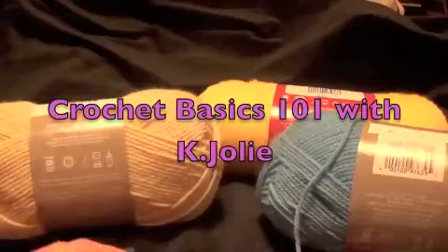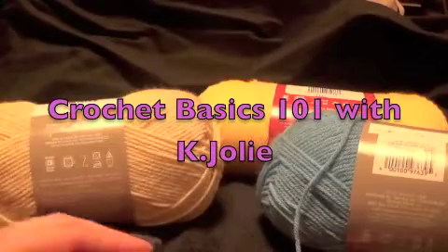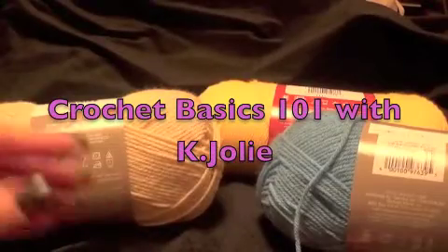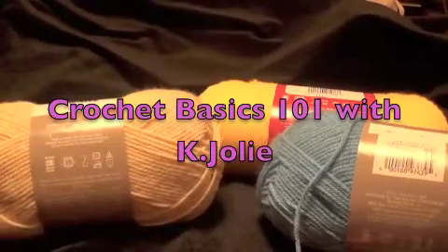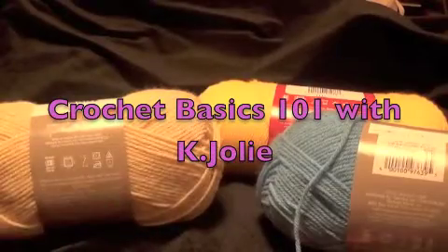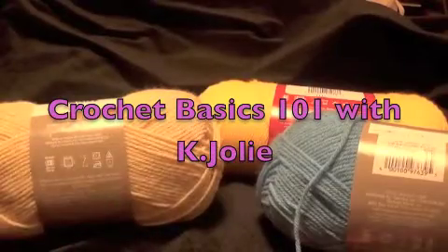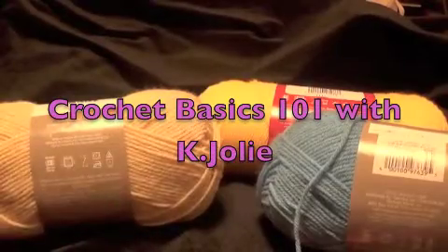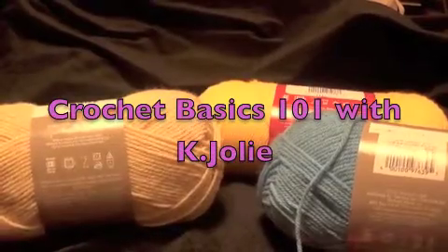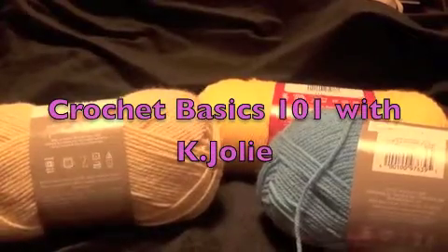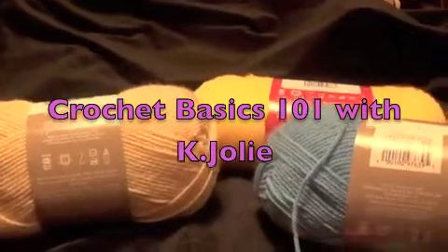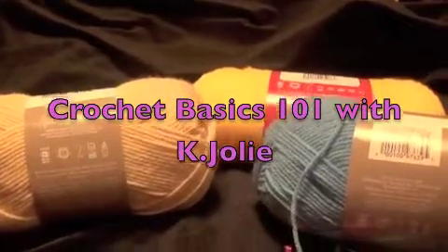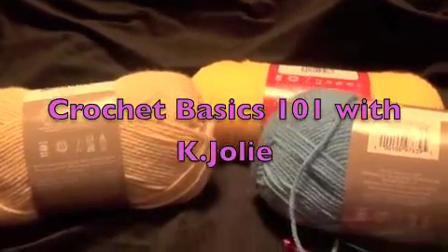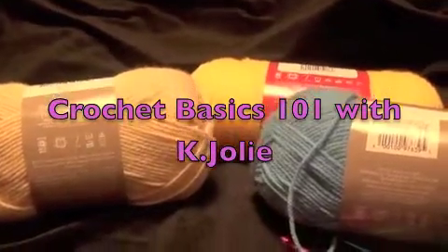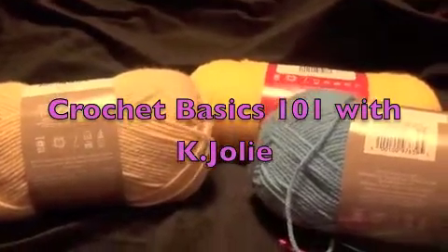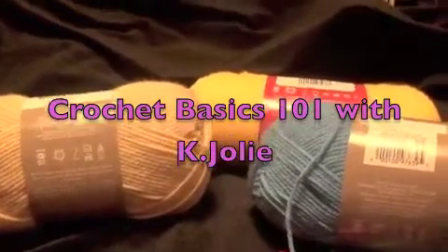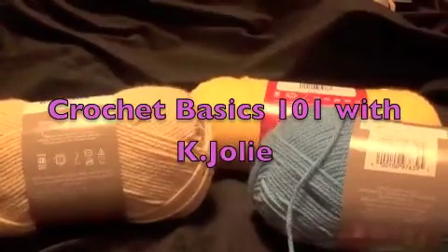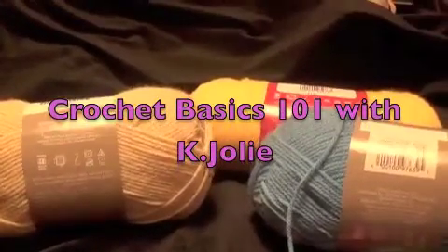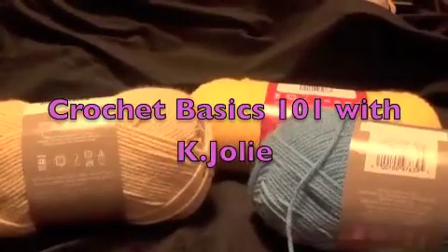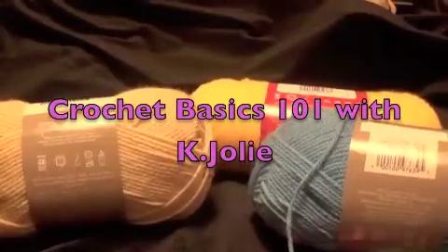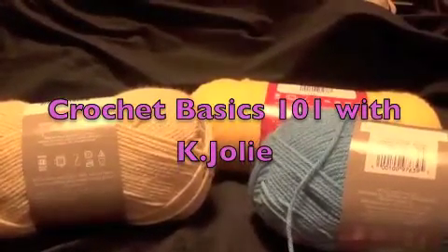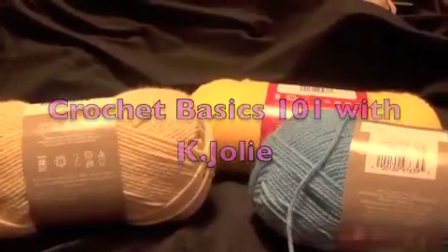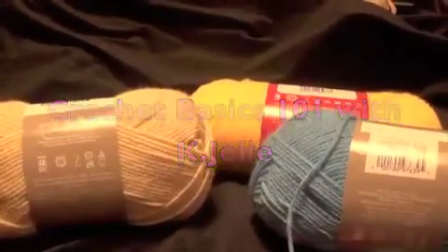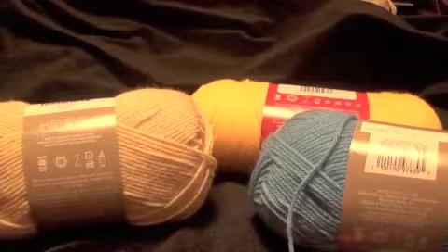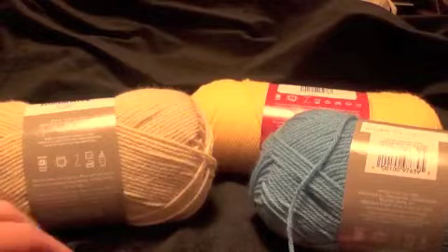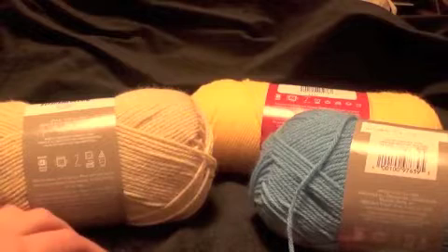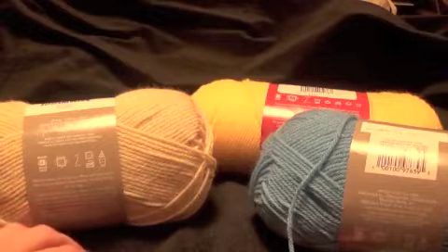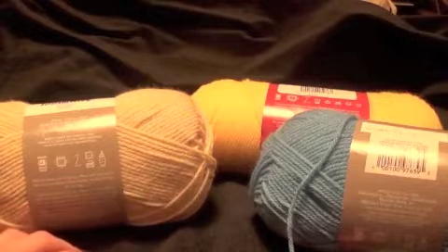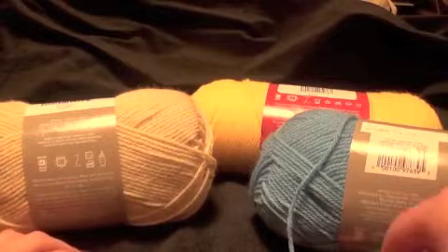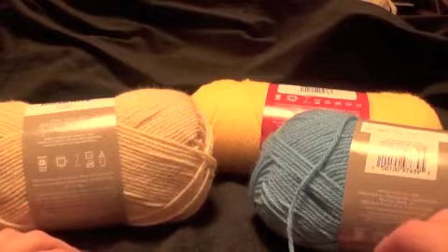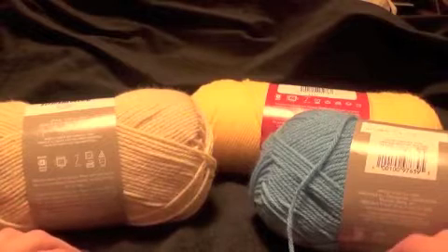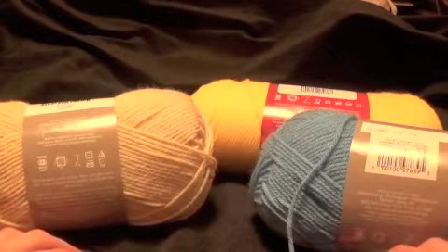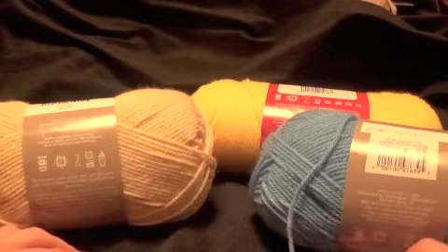Hello, this is basic crochet. Let's learn how to do it. This is for beginners.